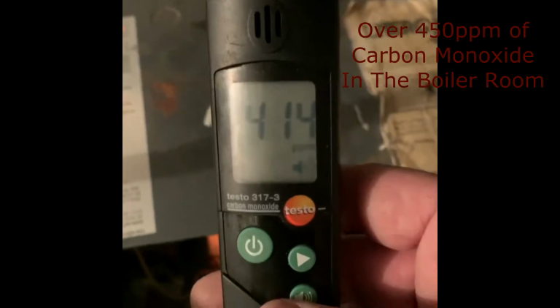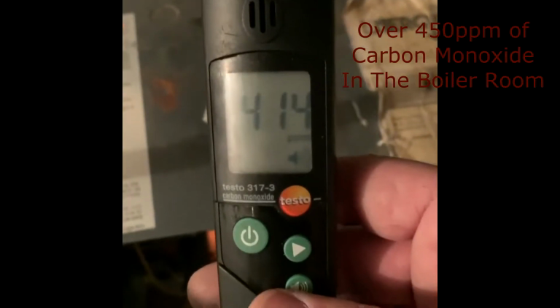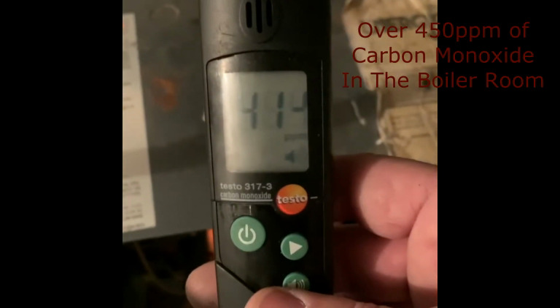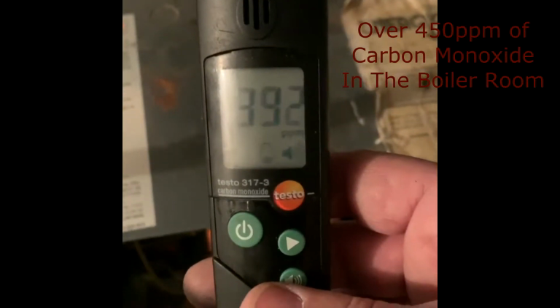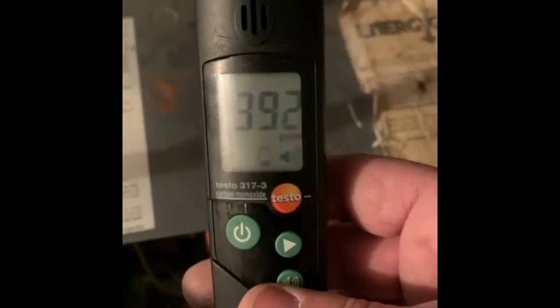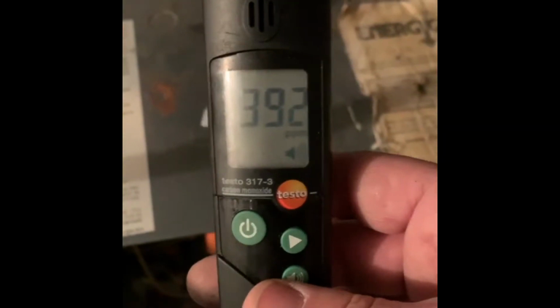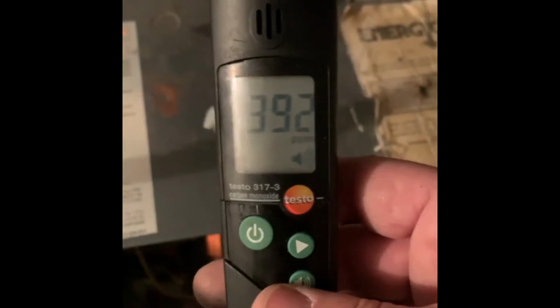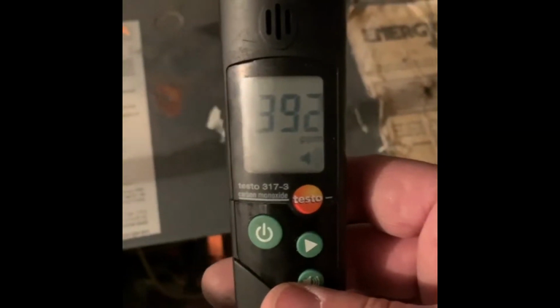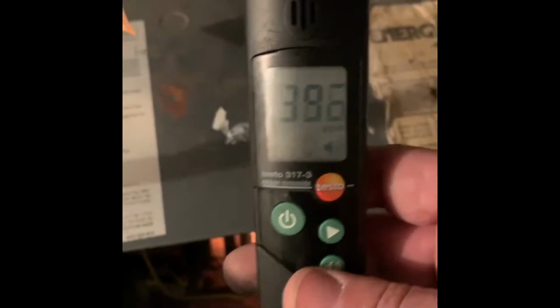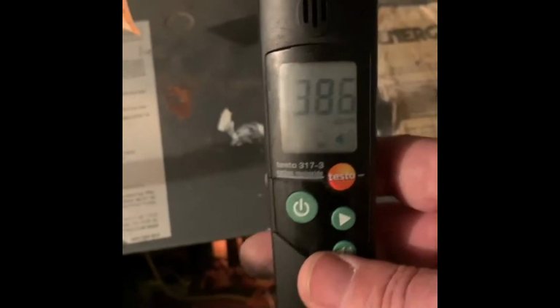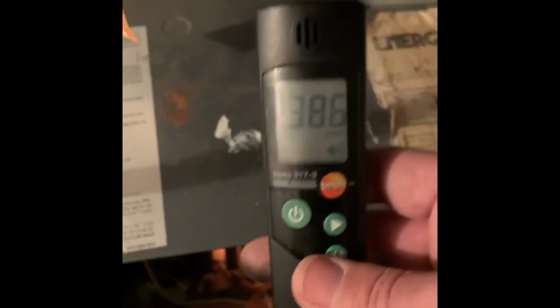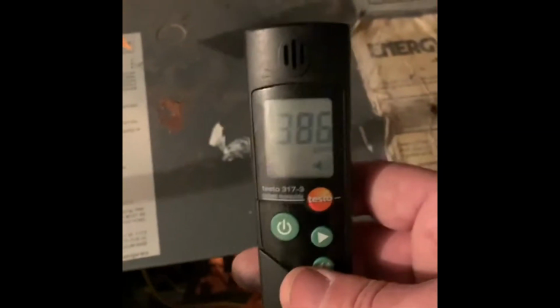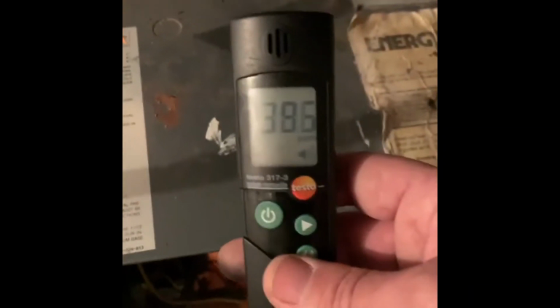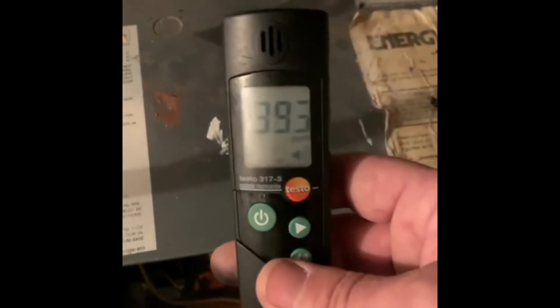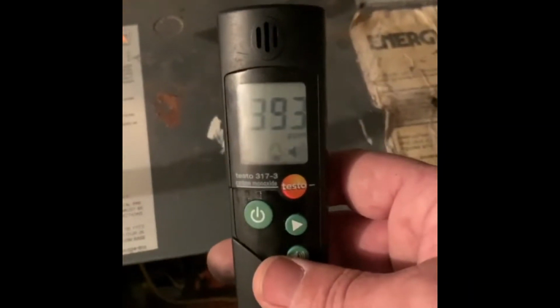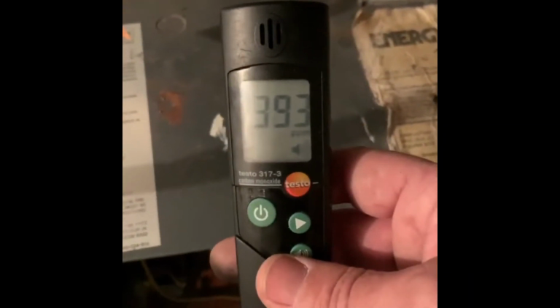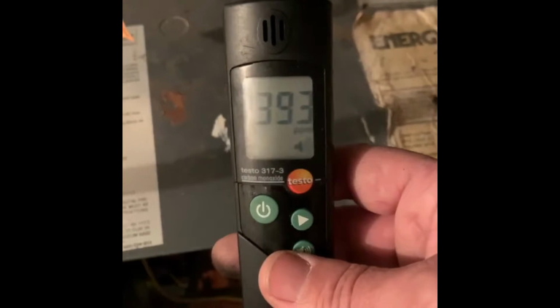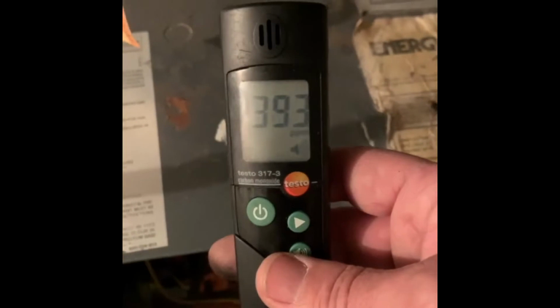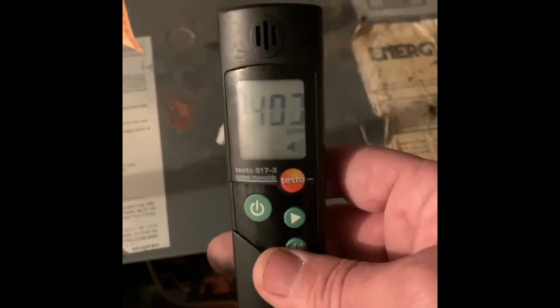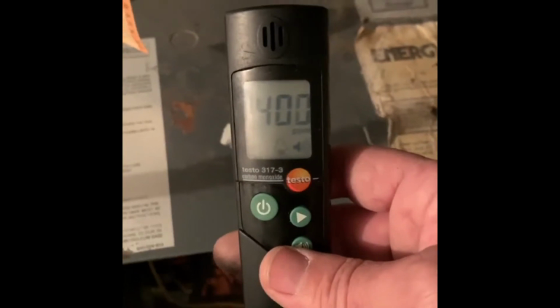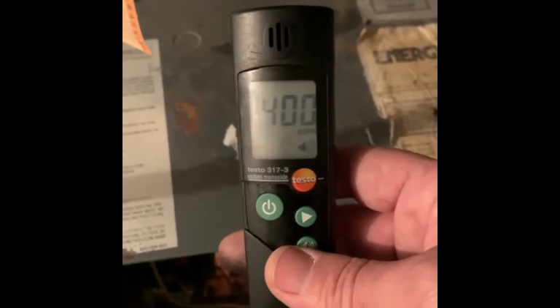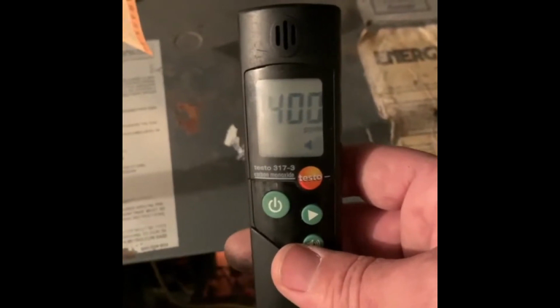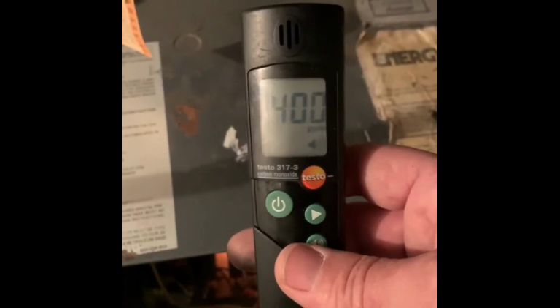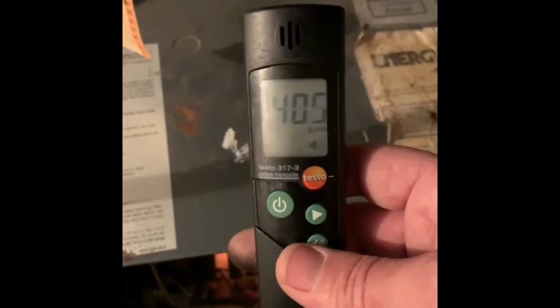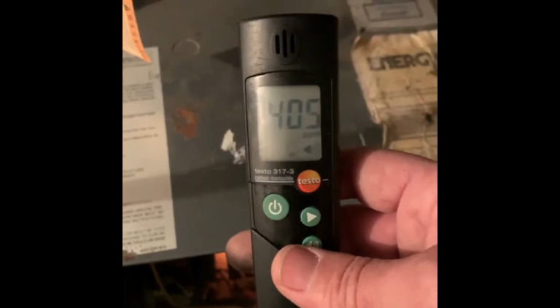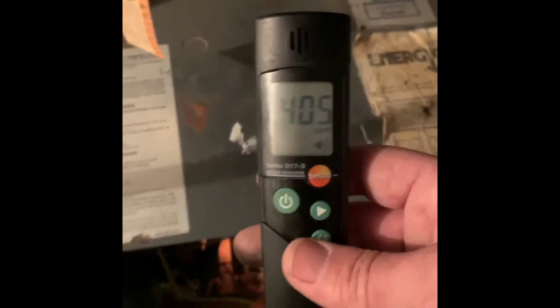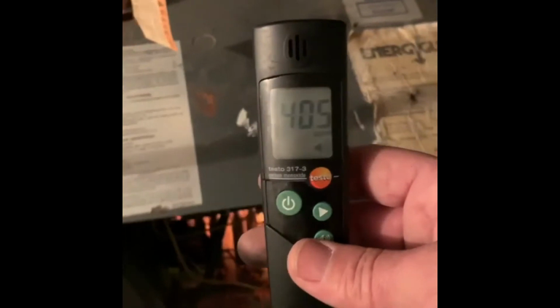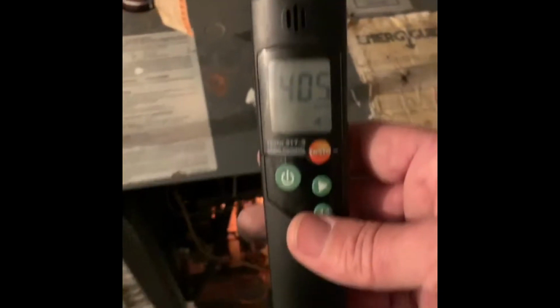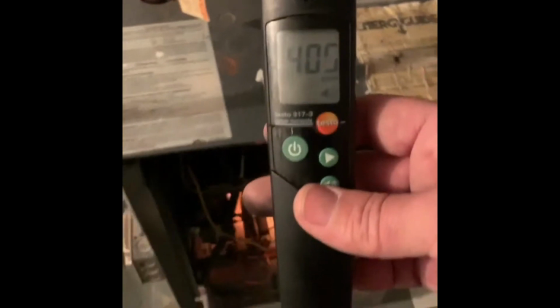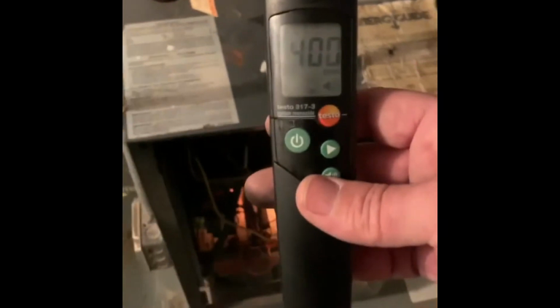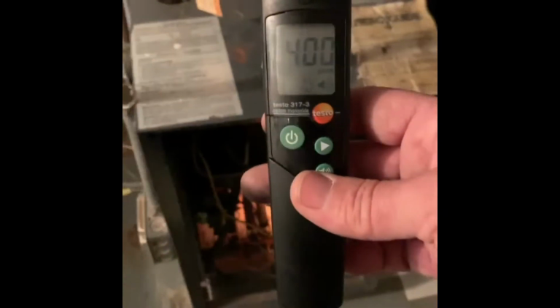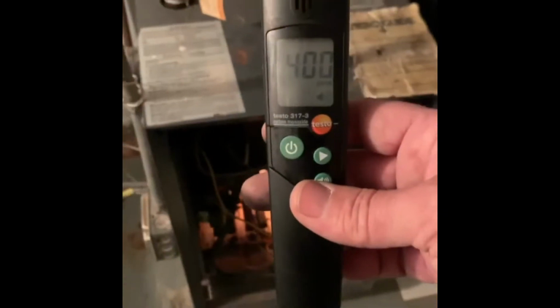Amazing — over 400 particles of carbon oxide, standing up front of the boiler.